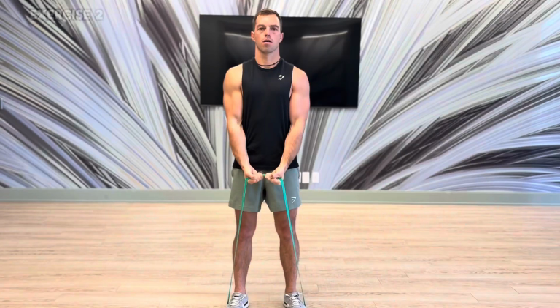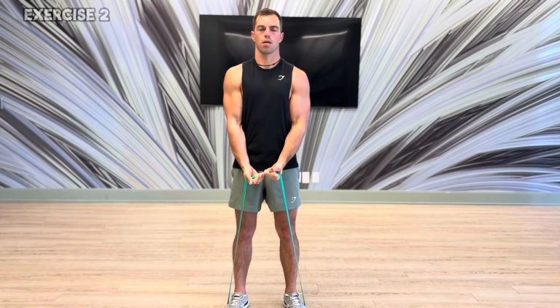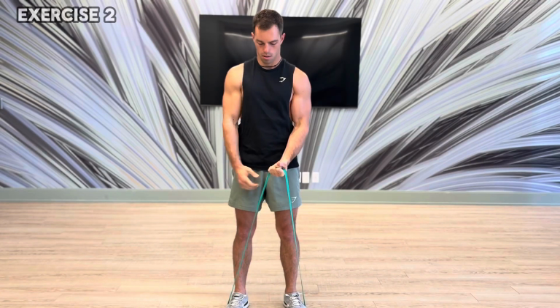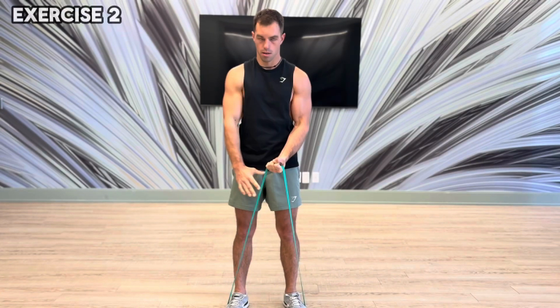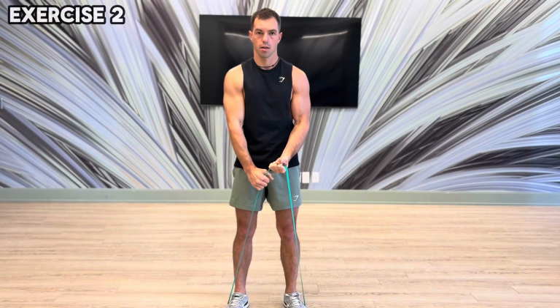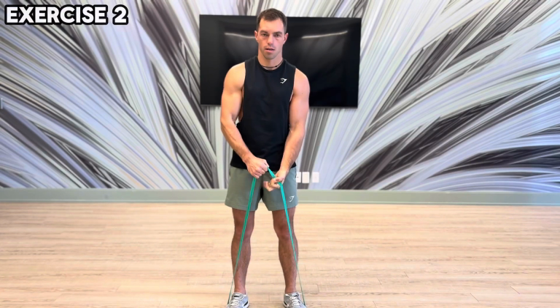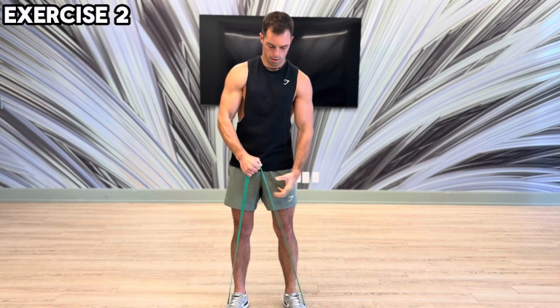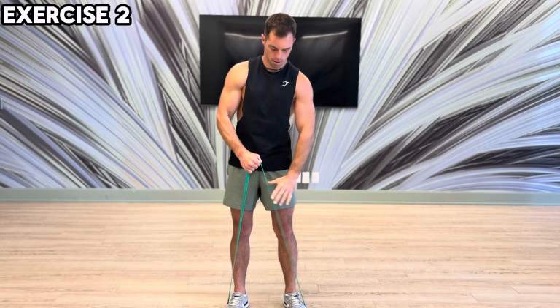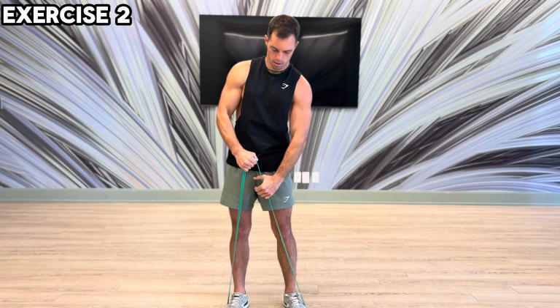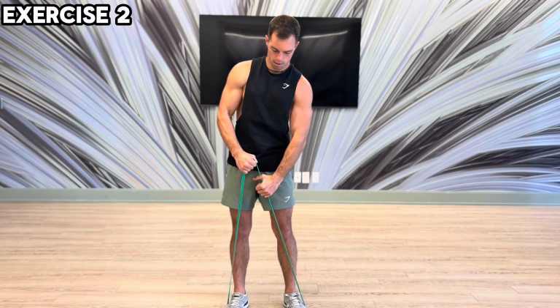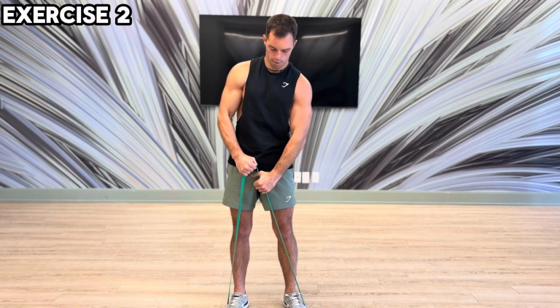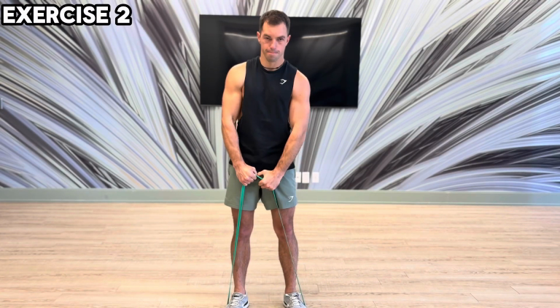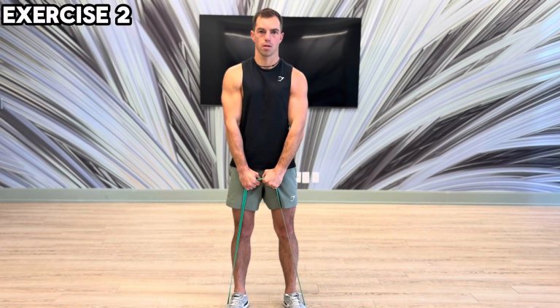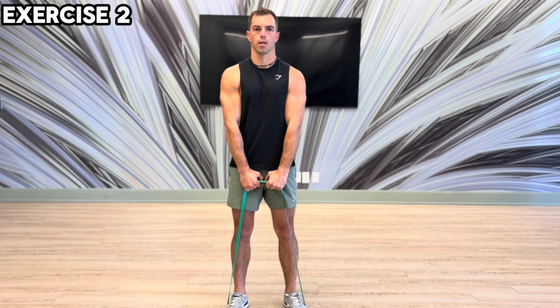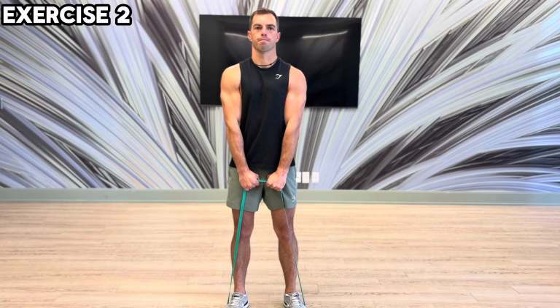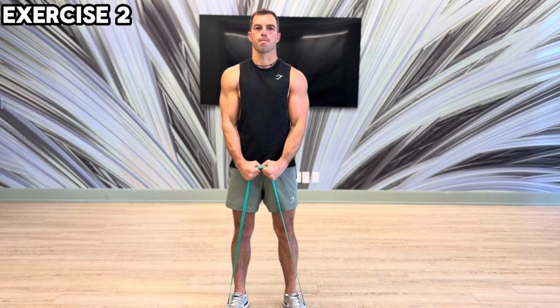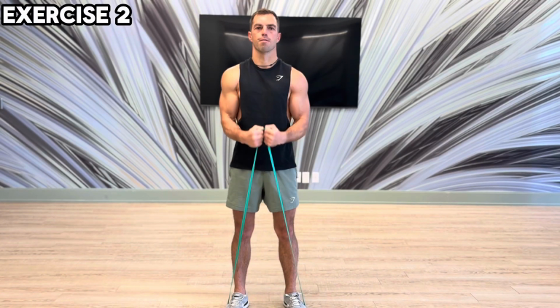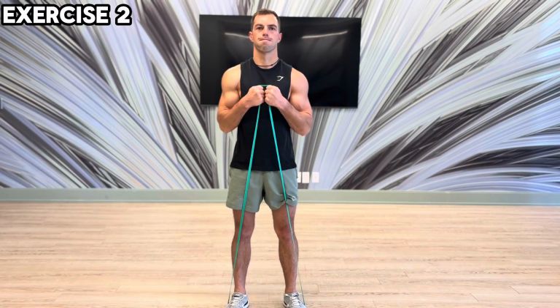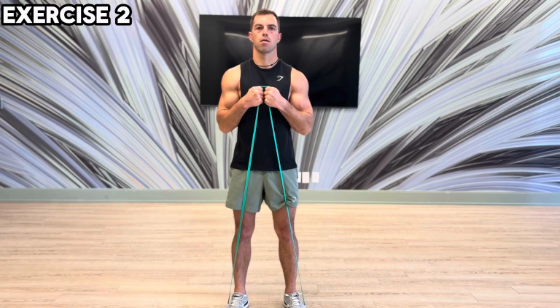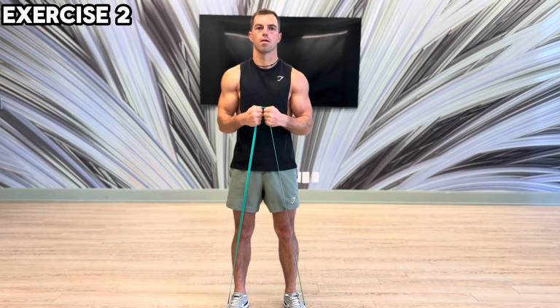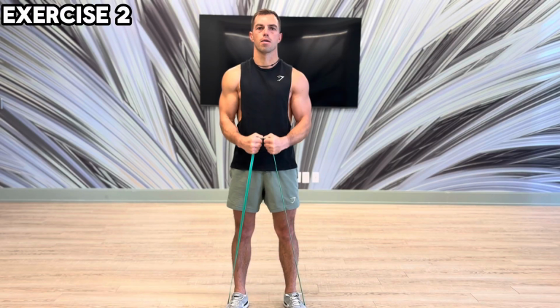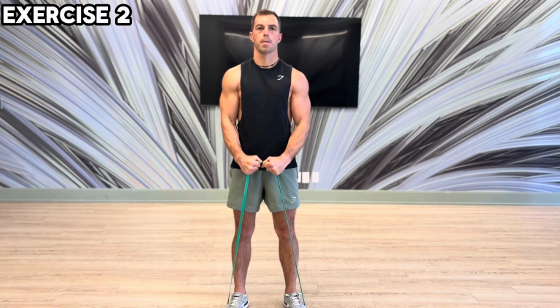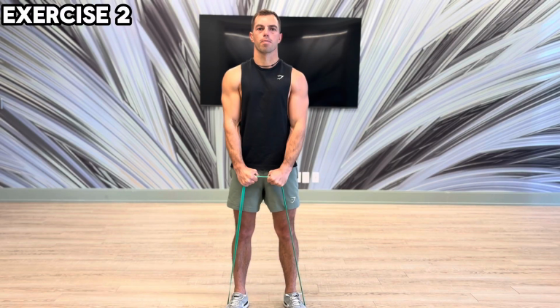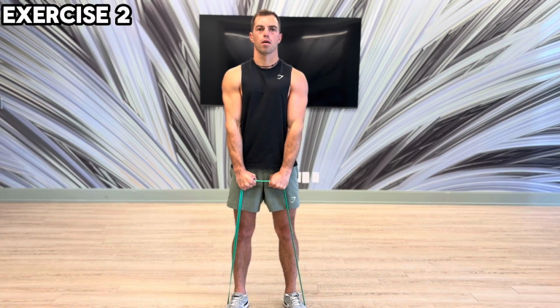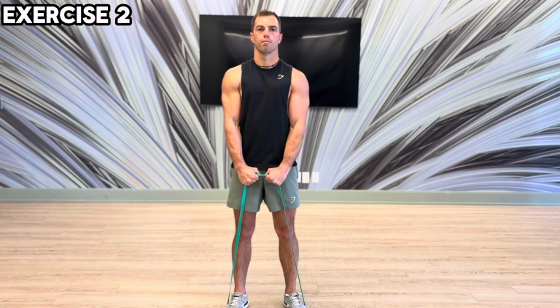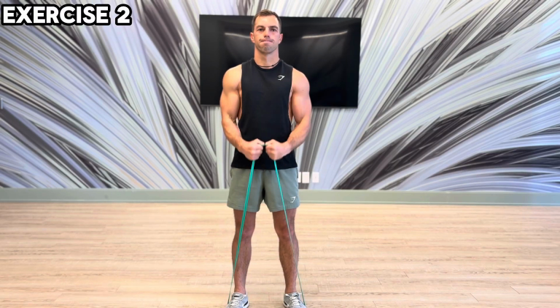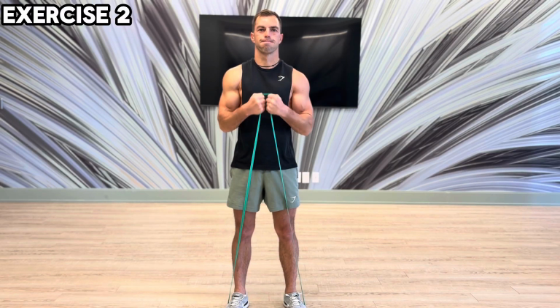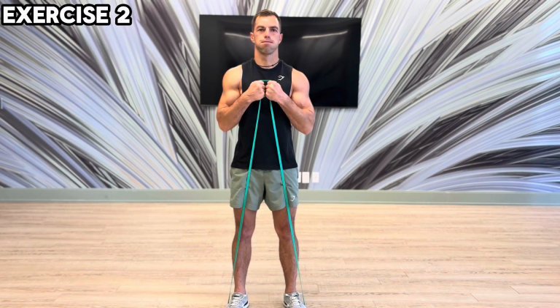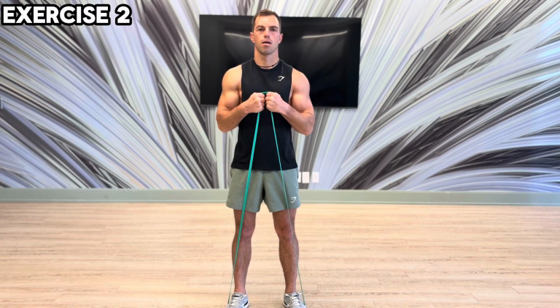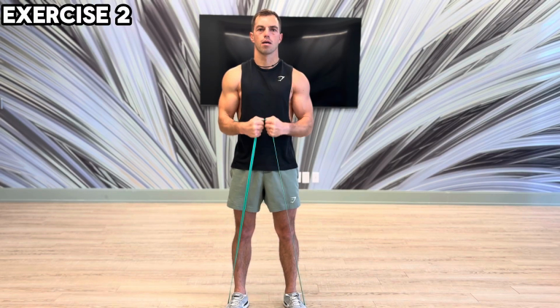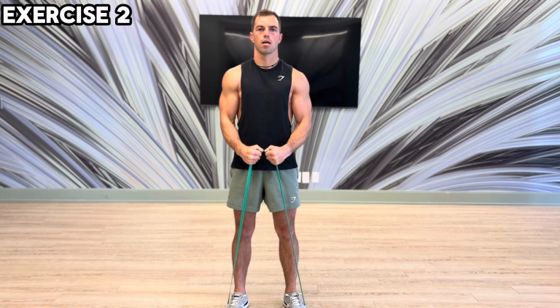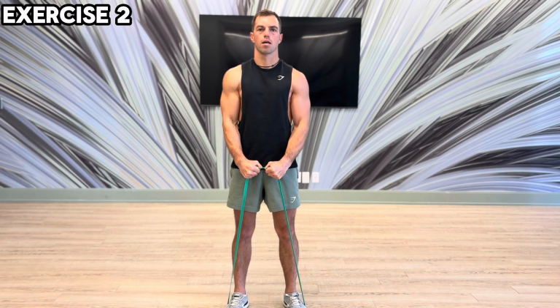Exercise 2: Change to an overhand grip. Take the rubber band from above and pull it across your chest.